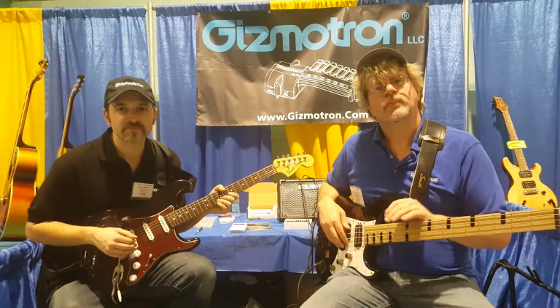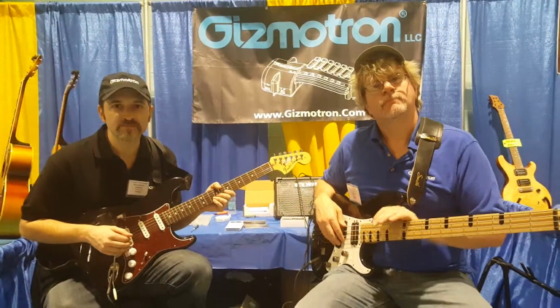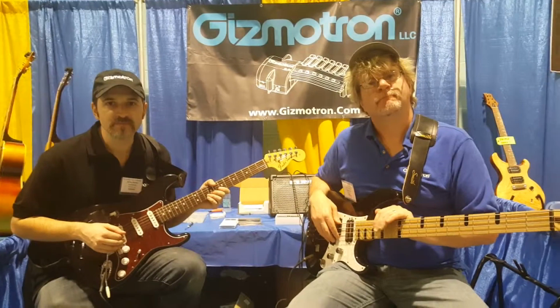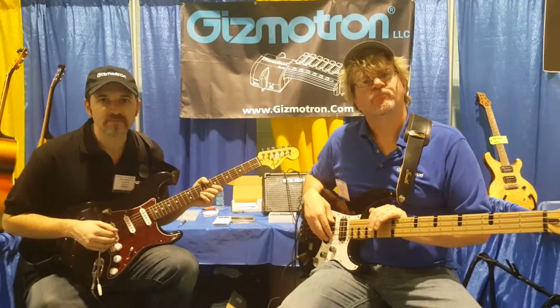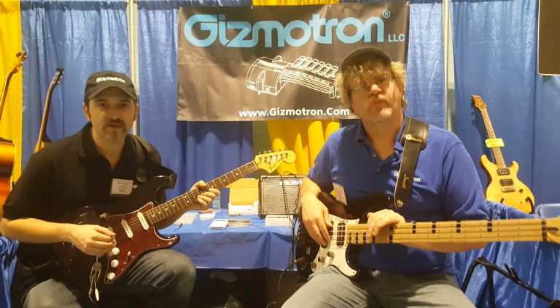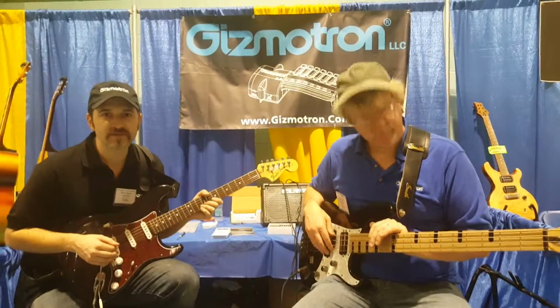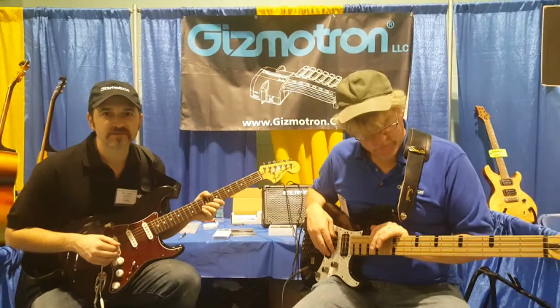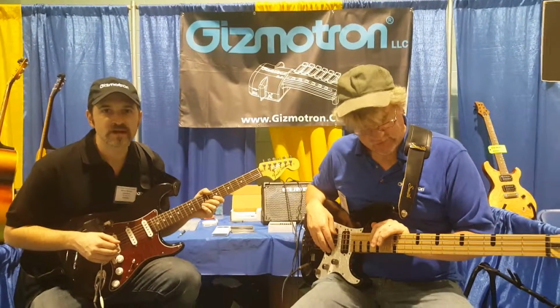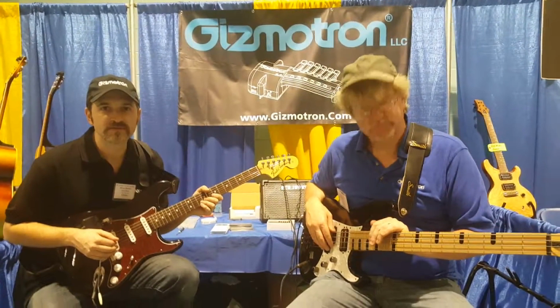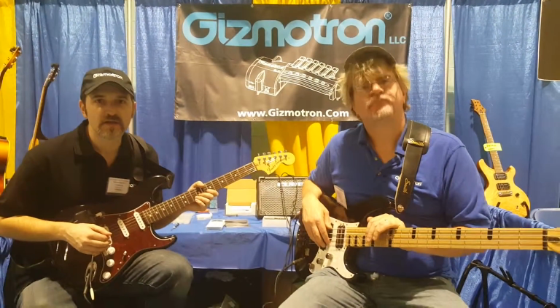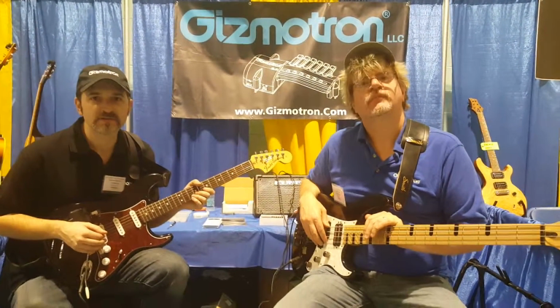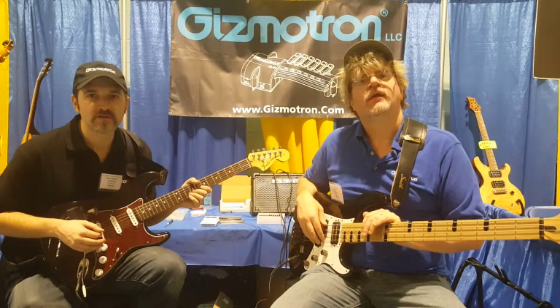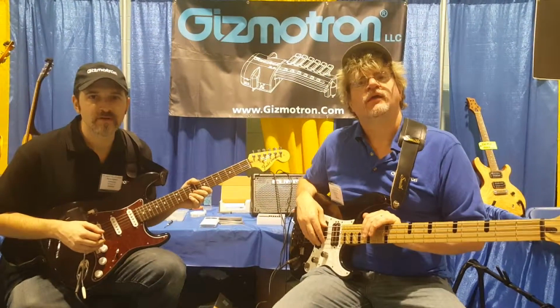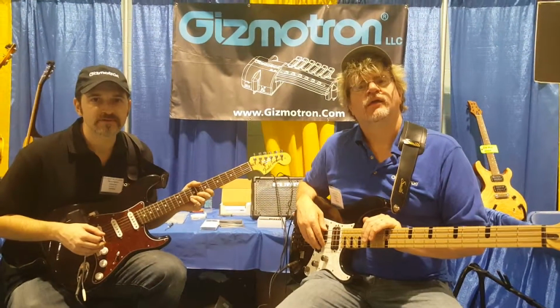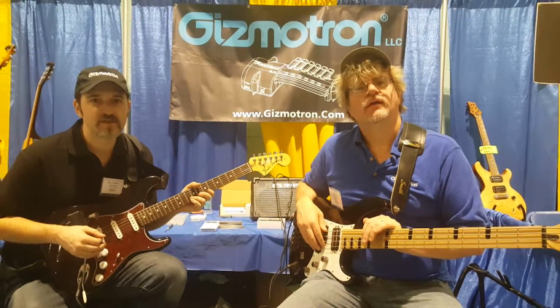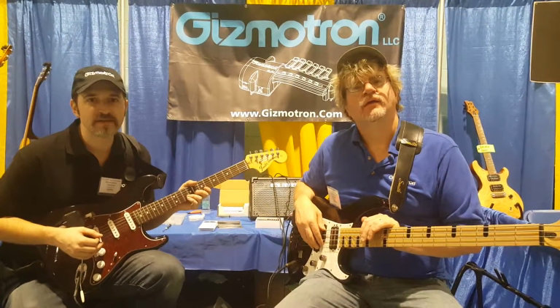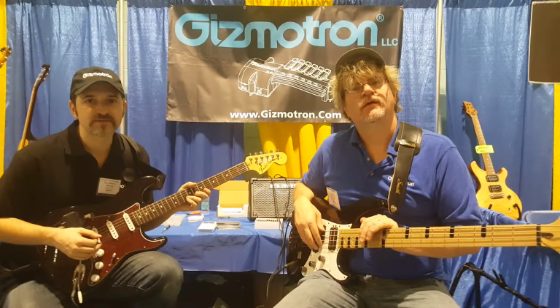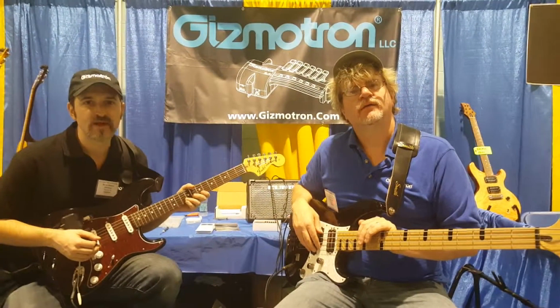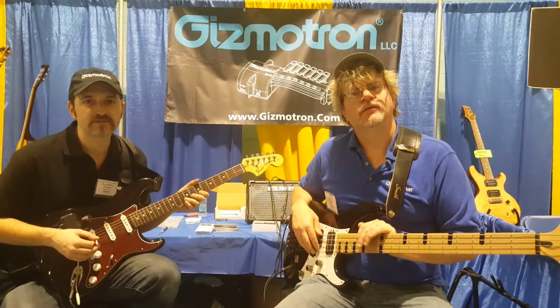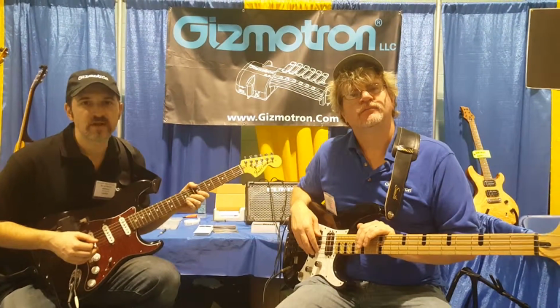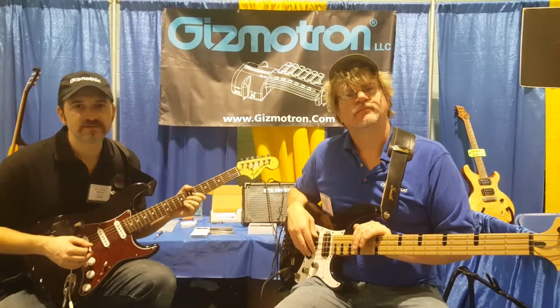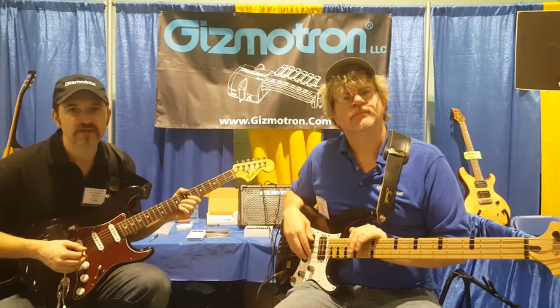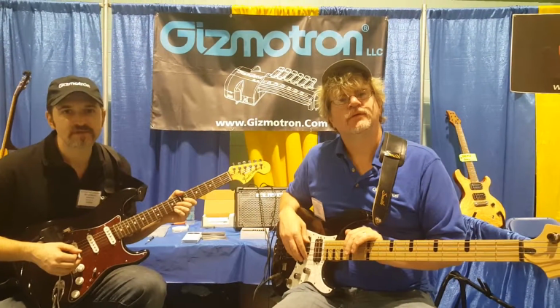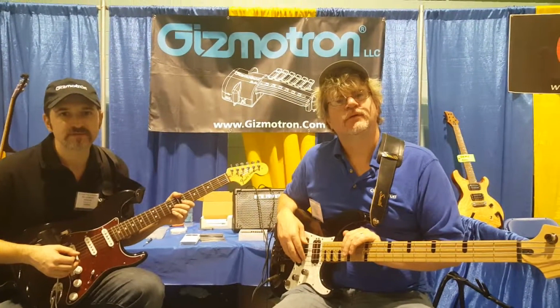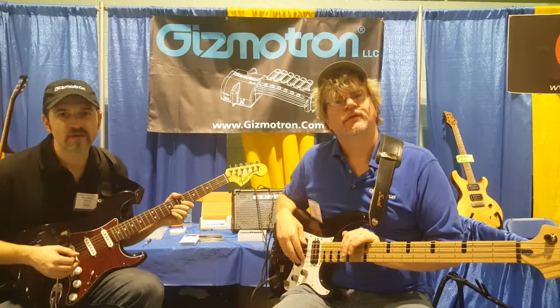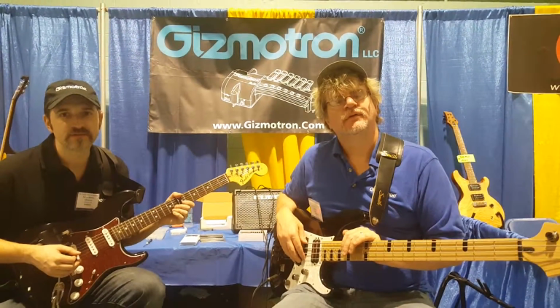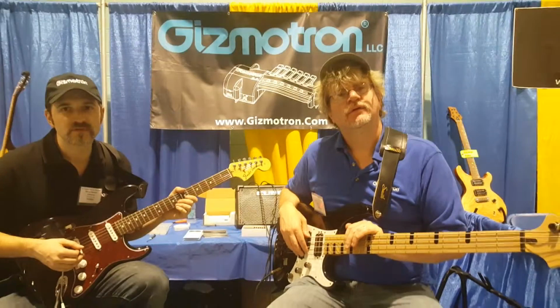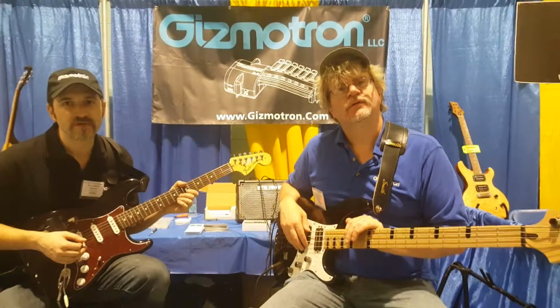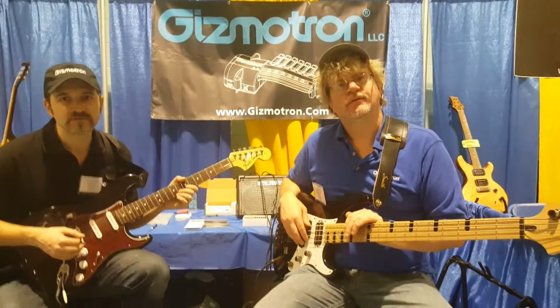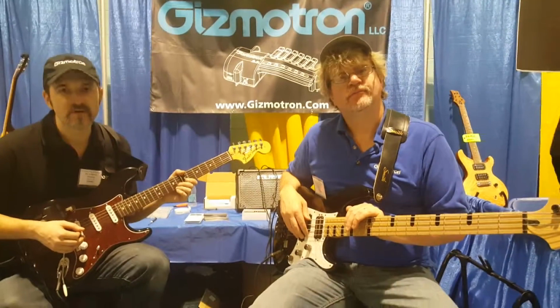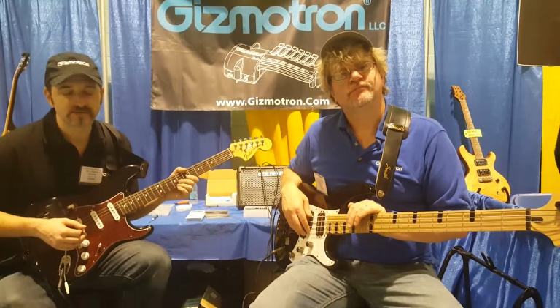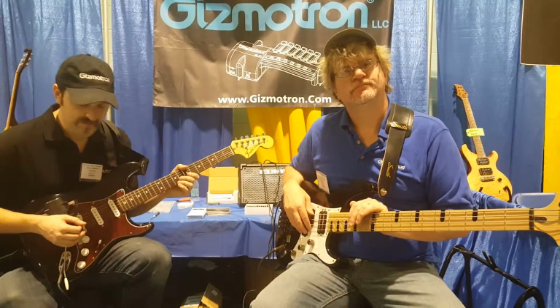Great to meet you guys, and I am at the New York Guitar Expo with Gizmotron. Take care.